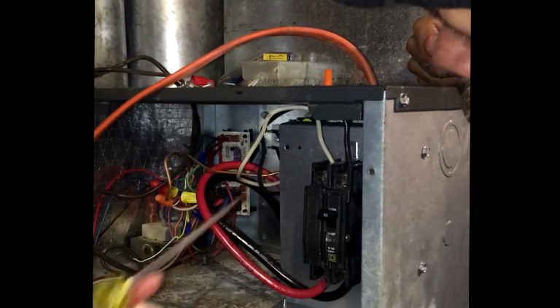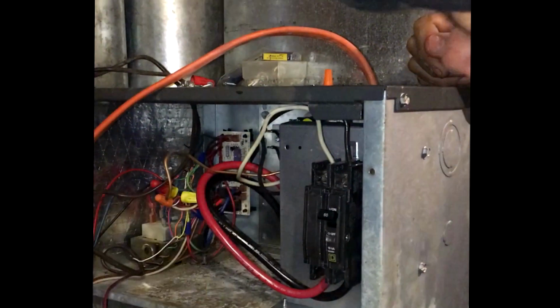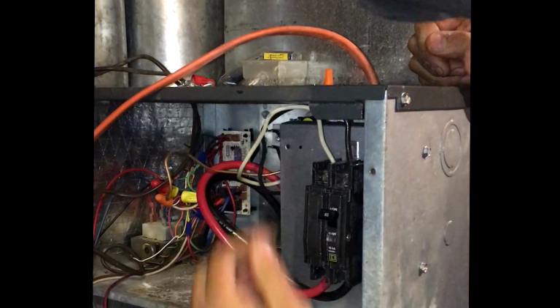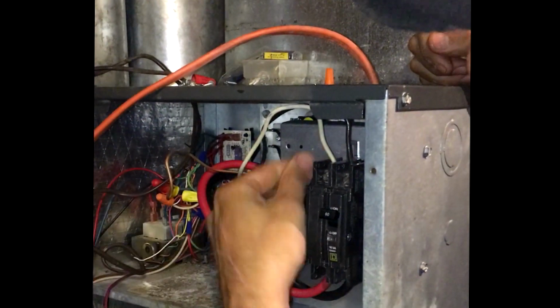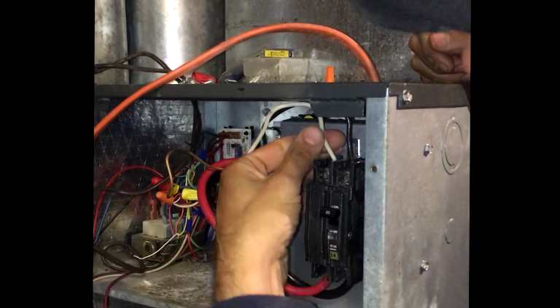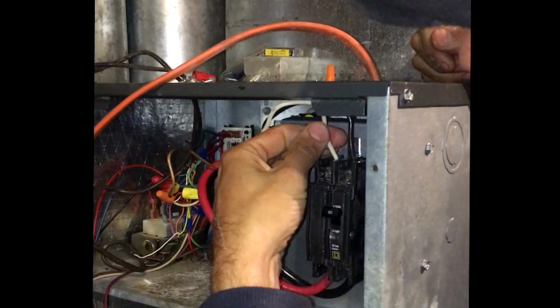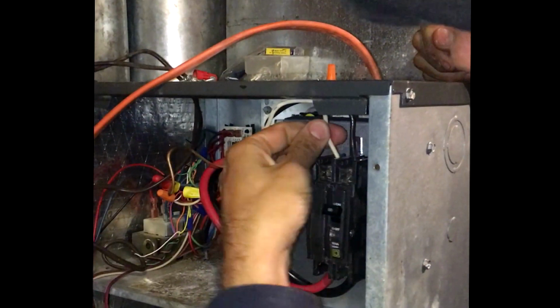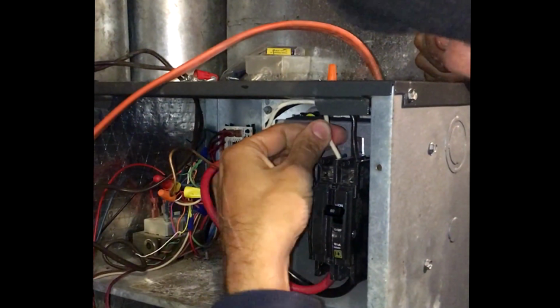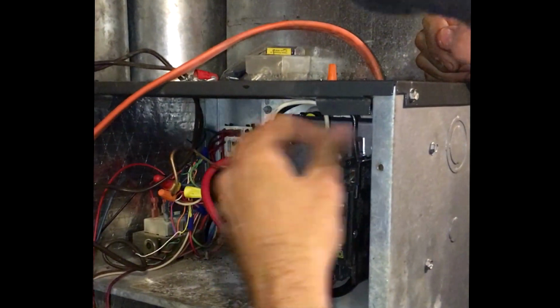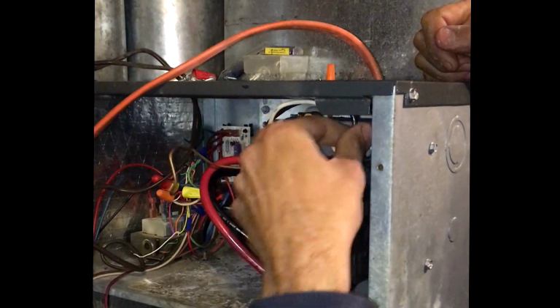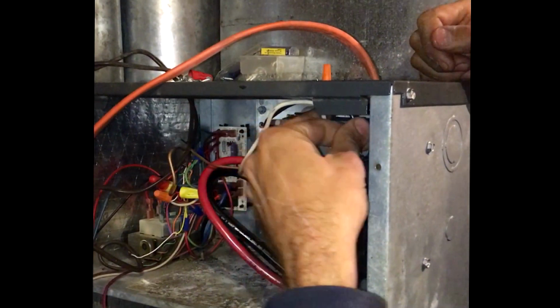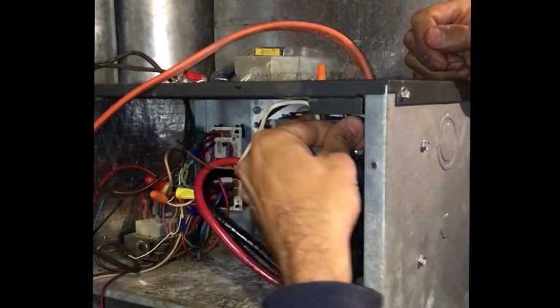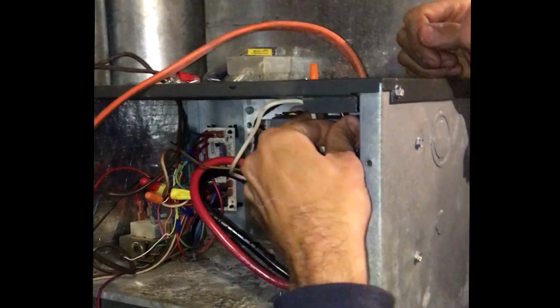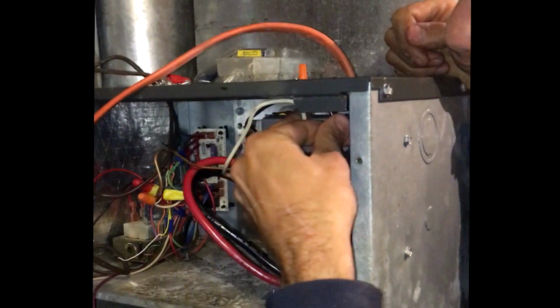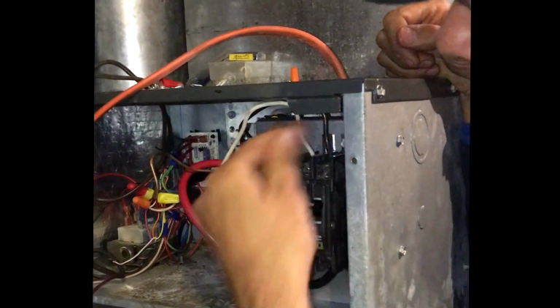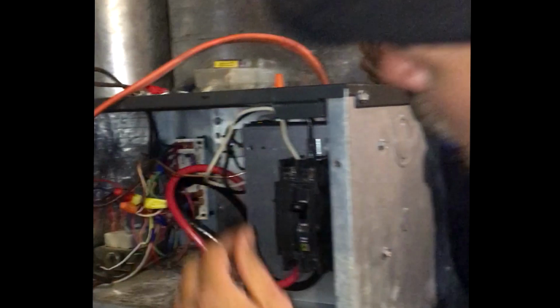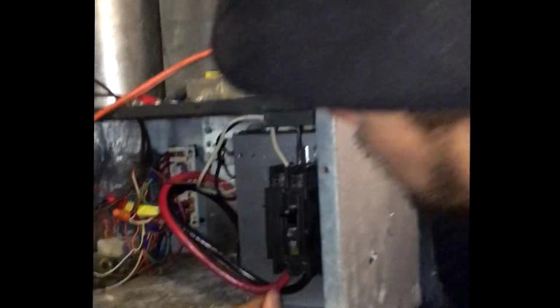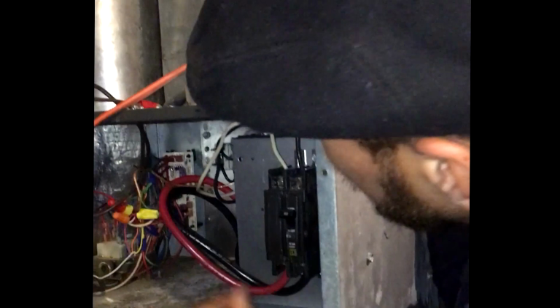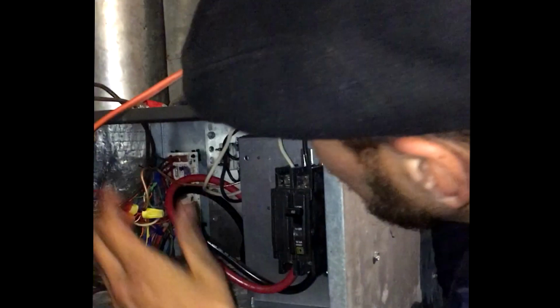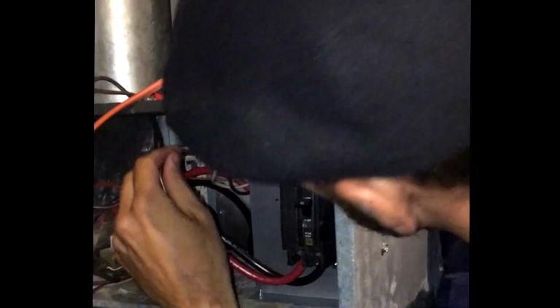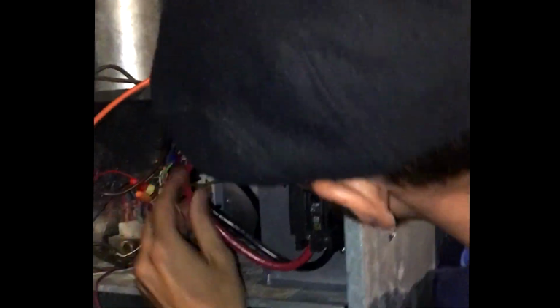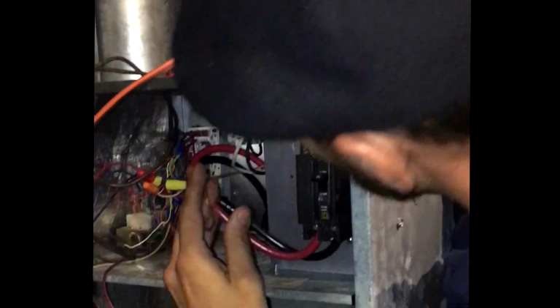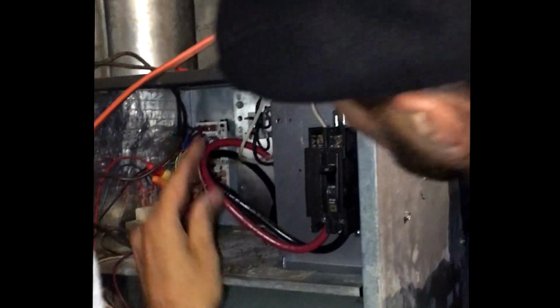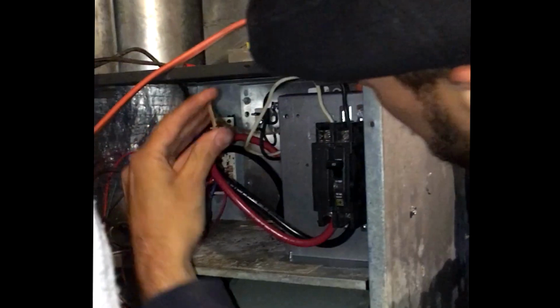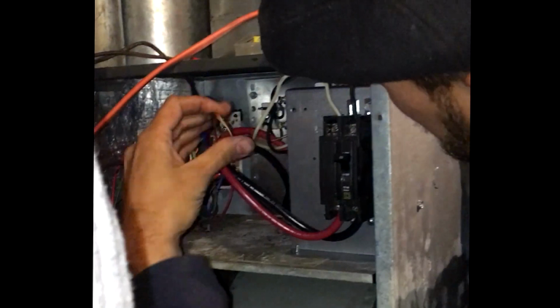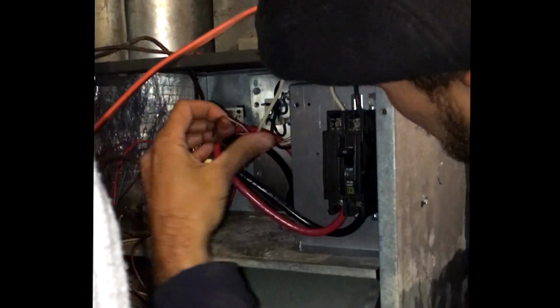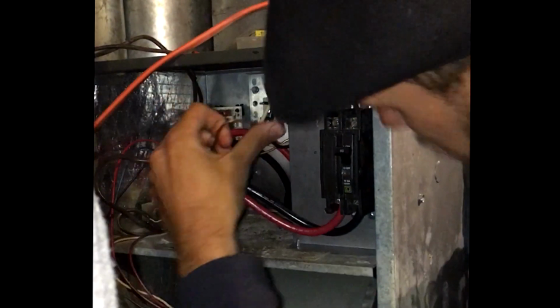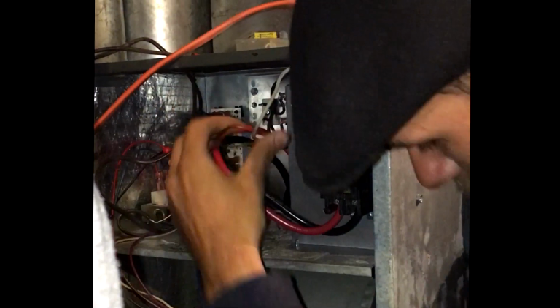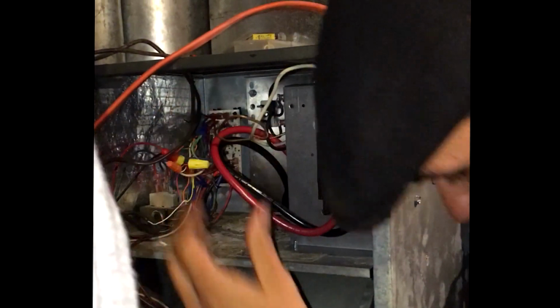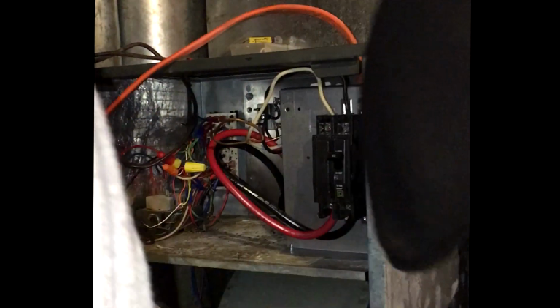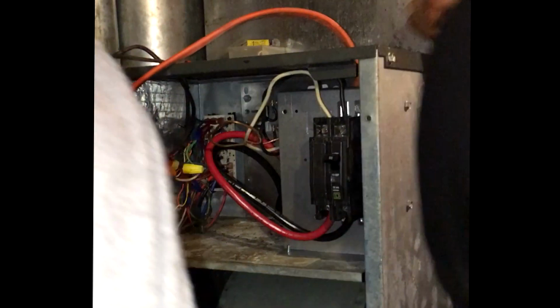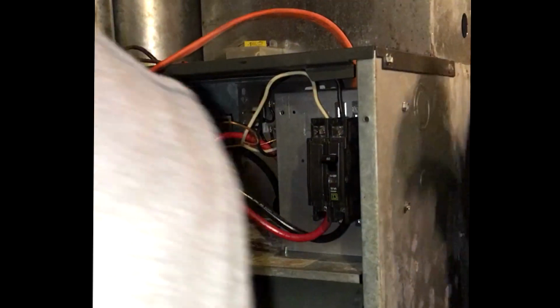I want to make sure everything is good and tight on there. Remember the green screw.